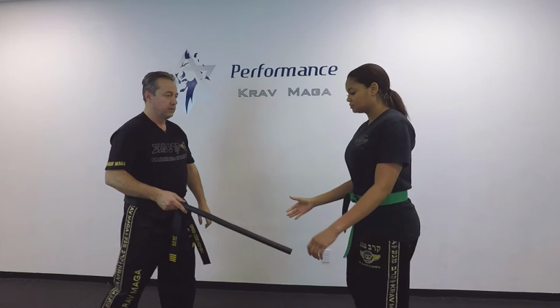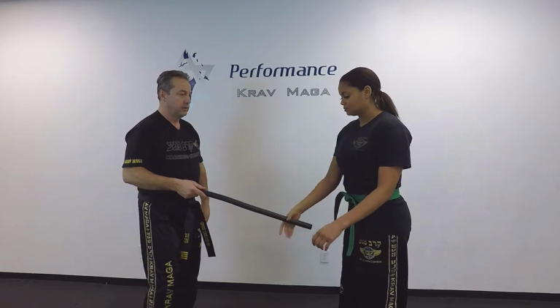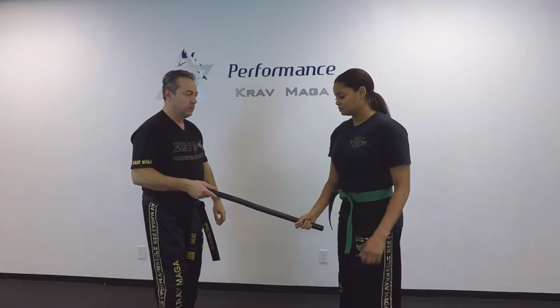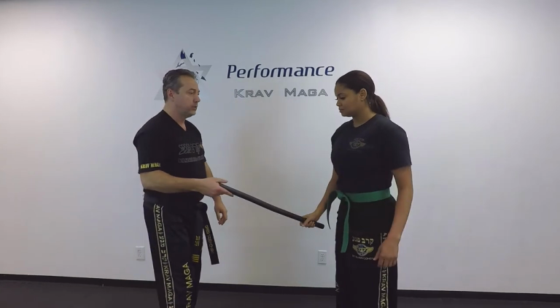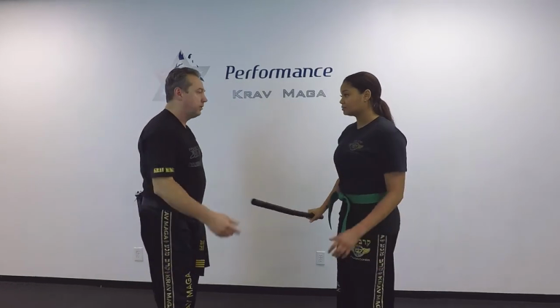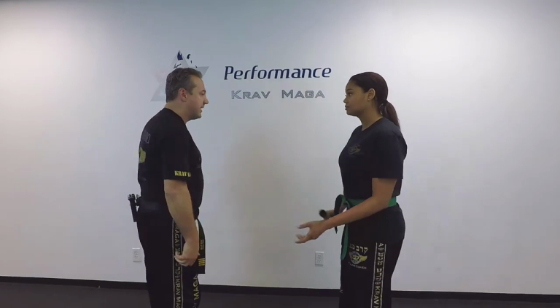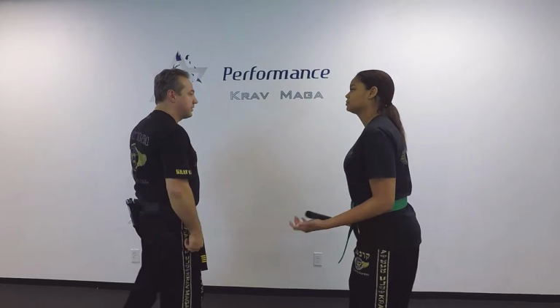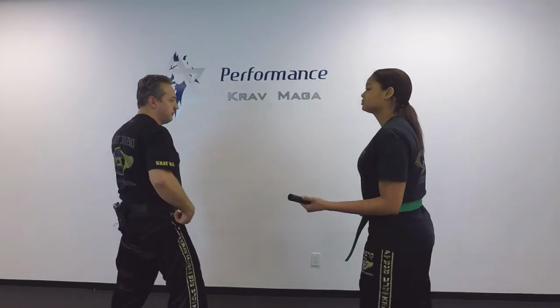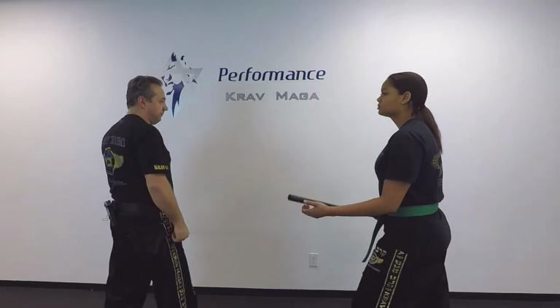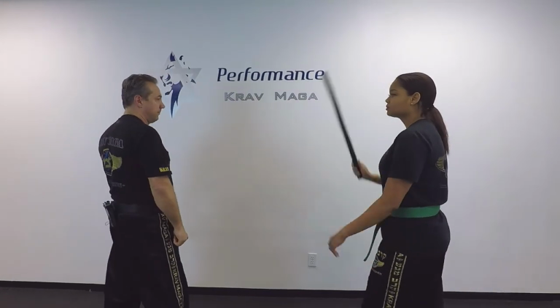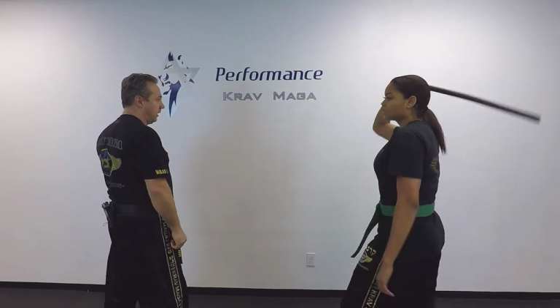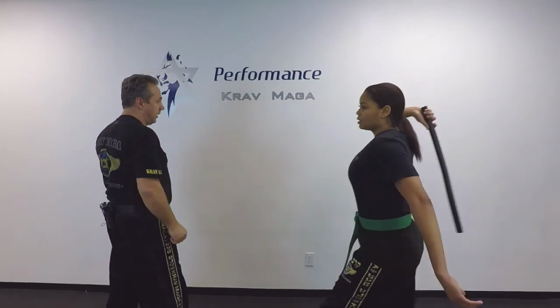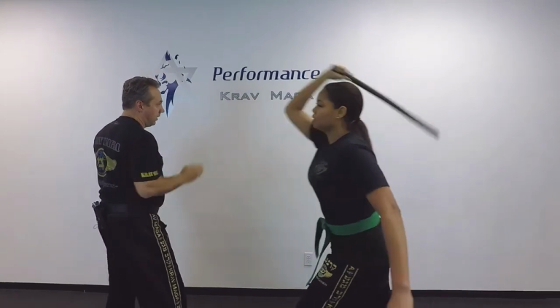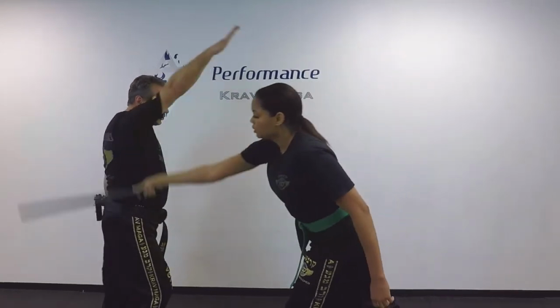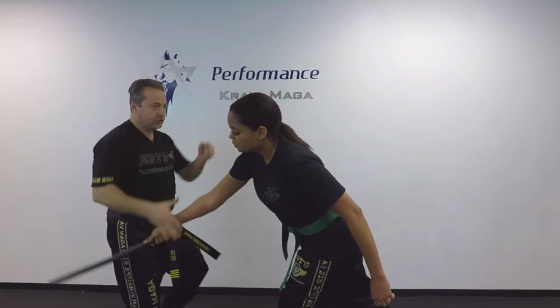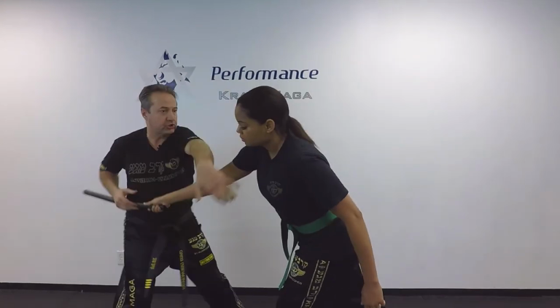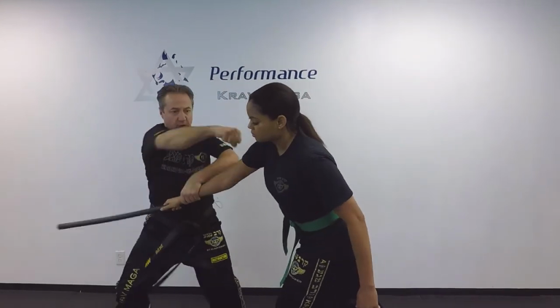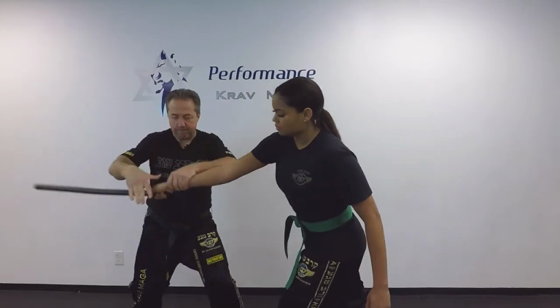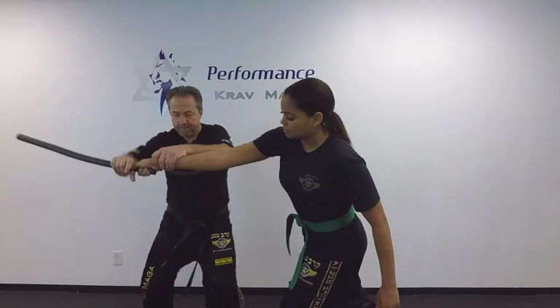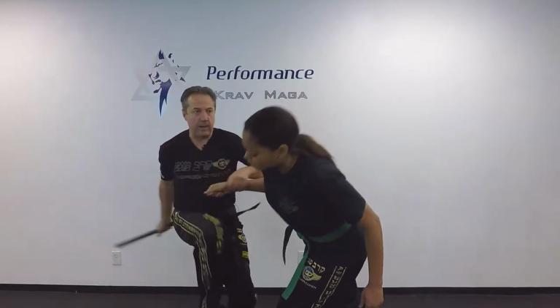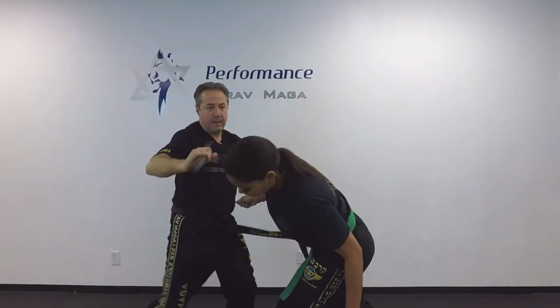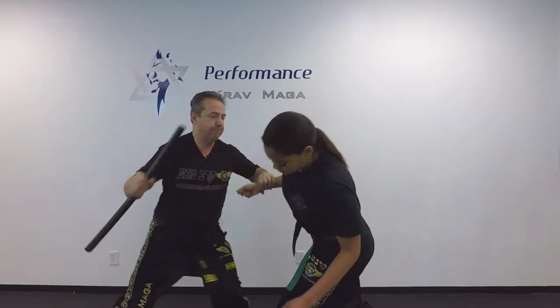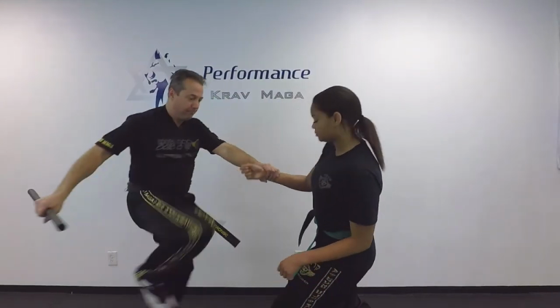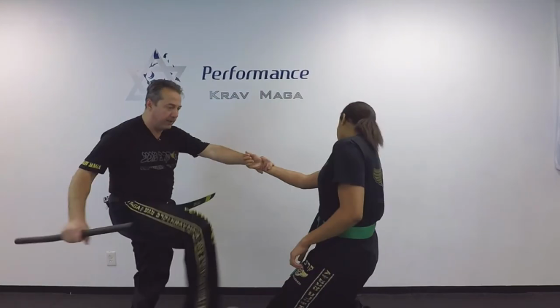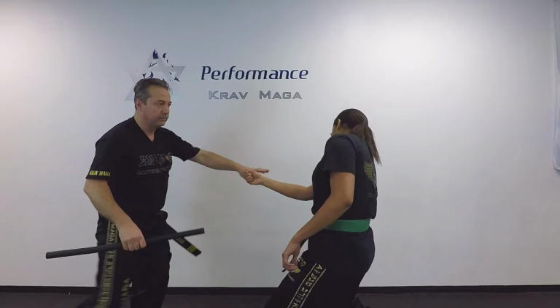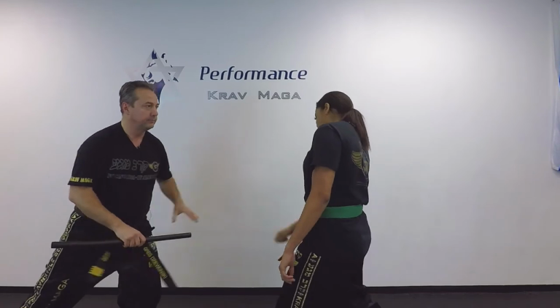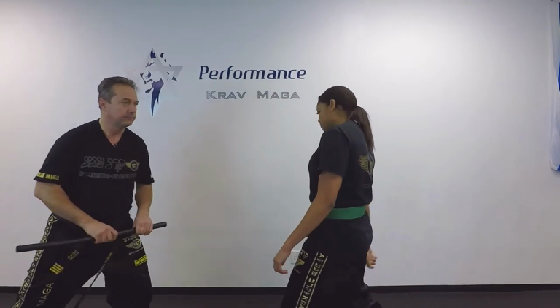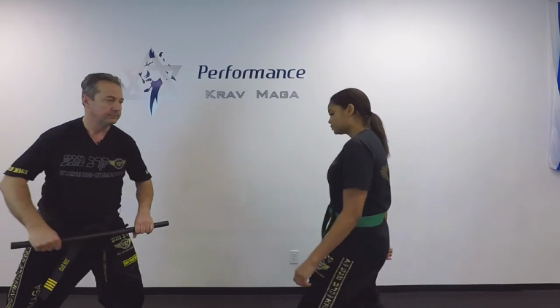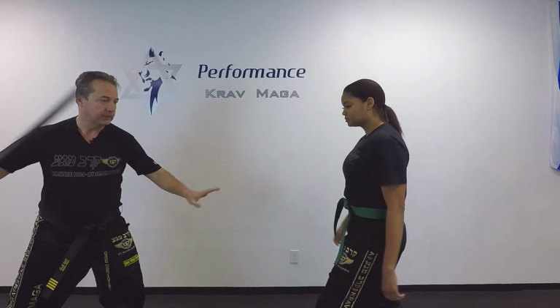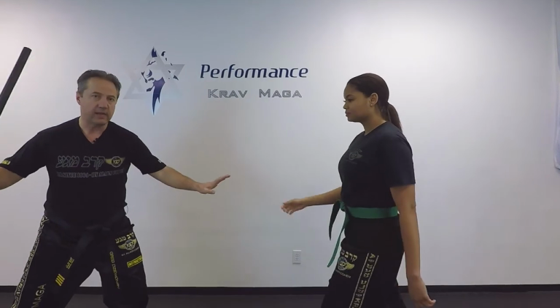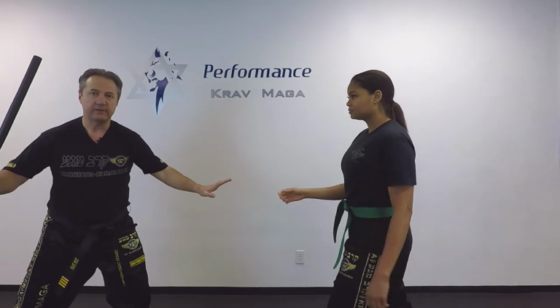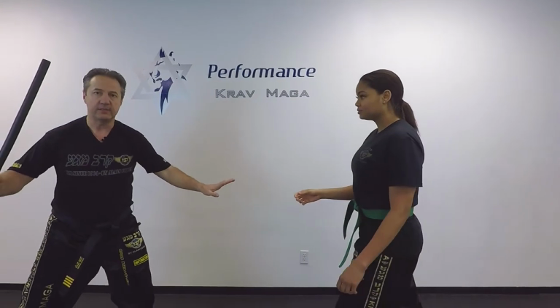Do it a little faster. Stop. And I have the stick.